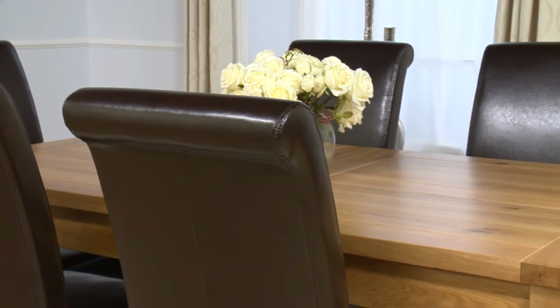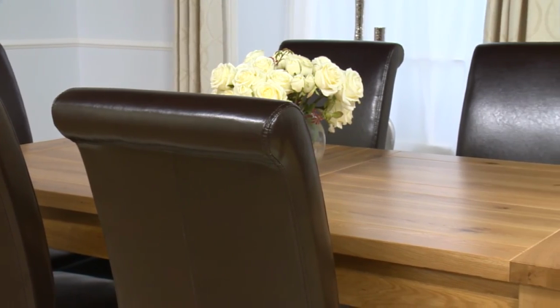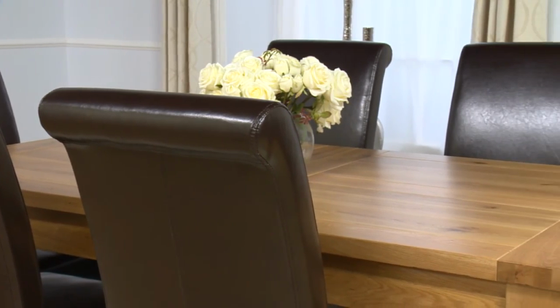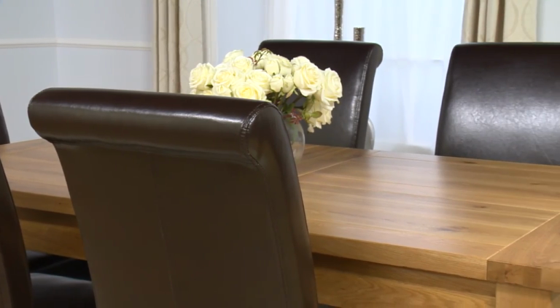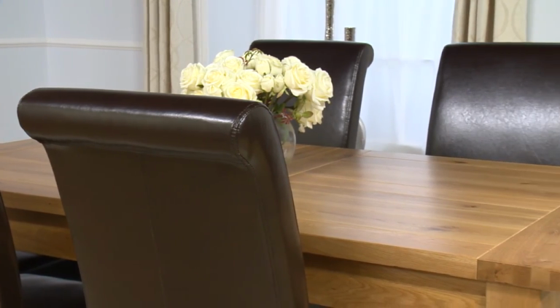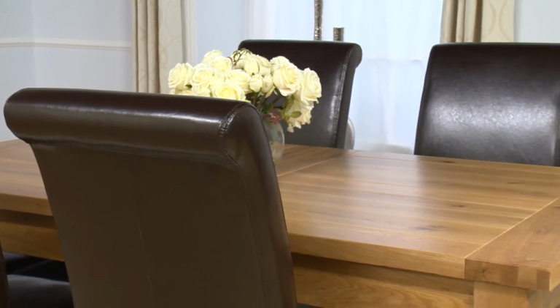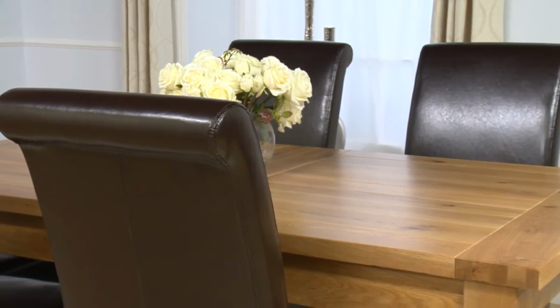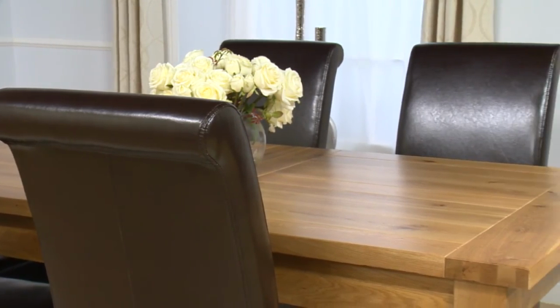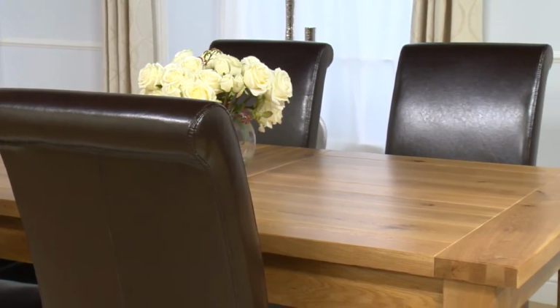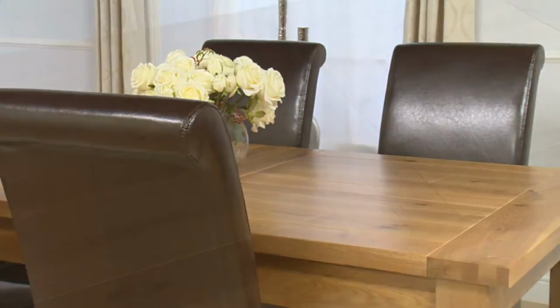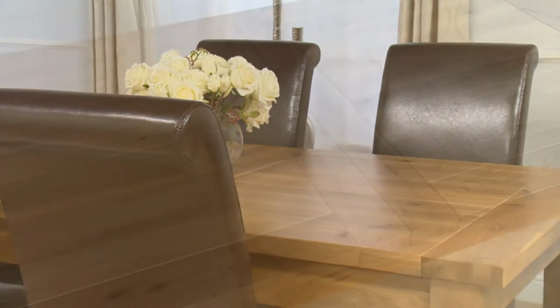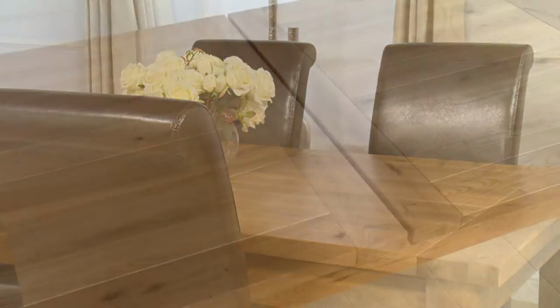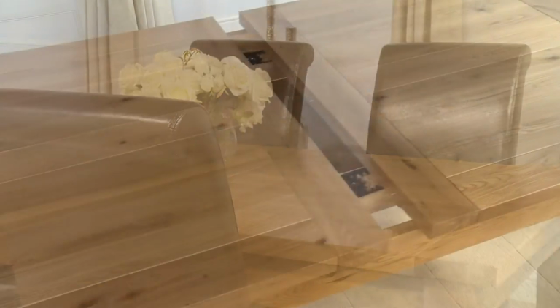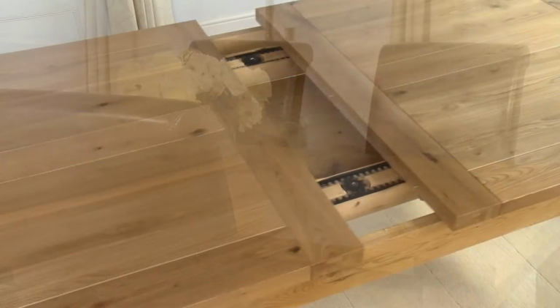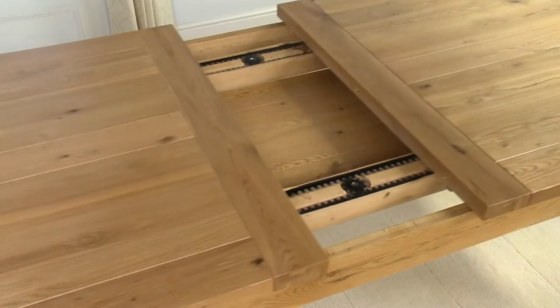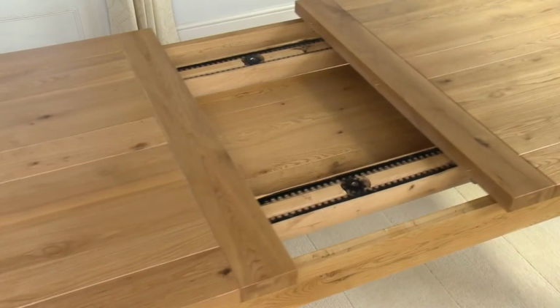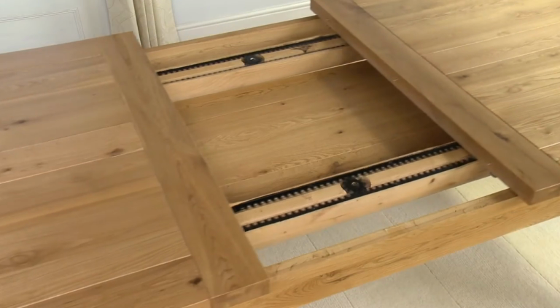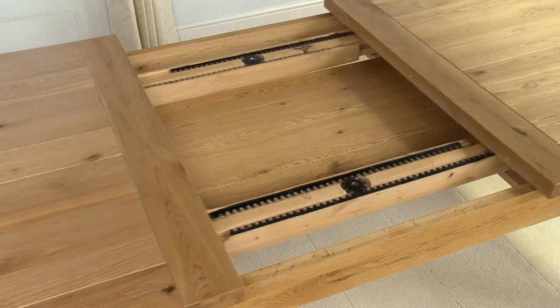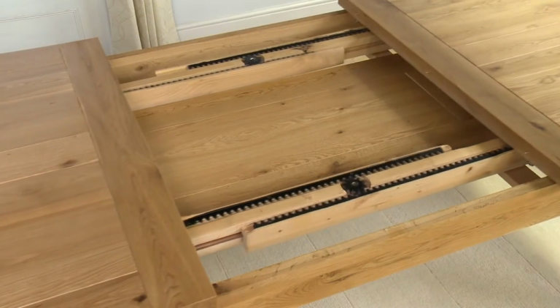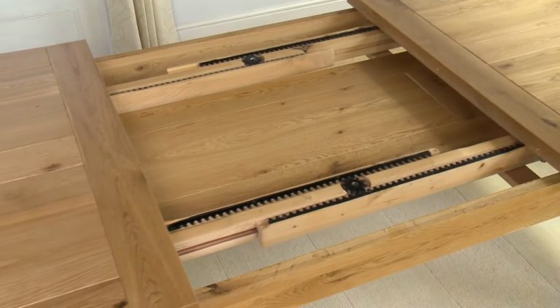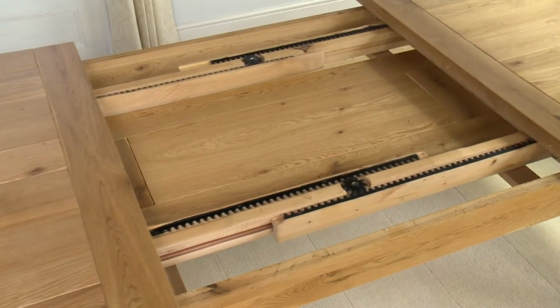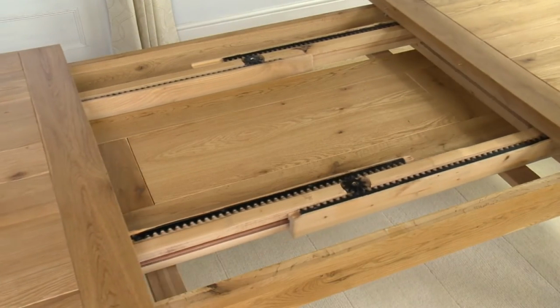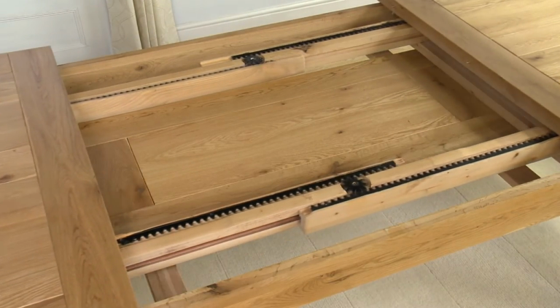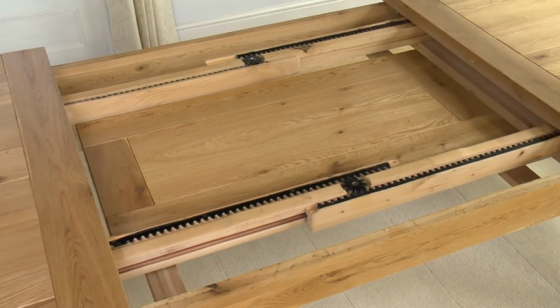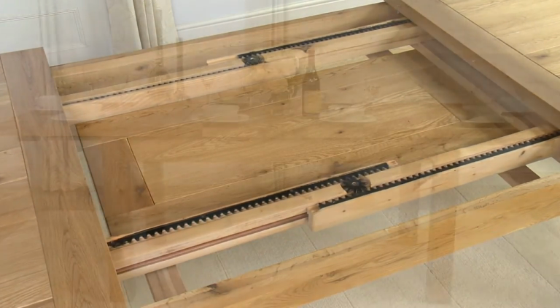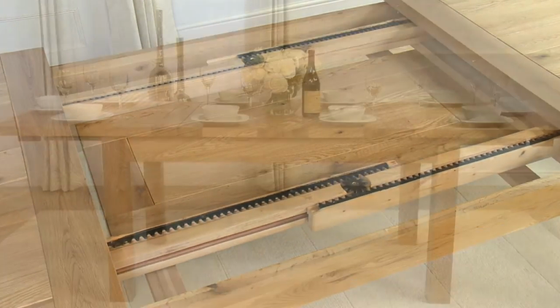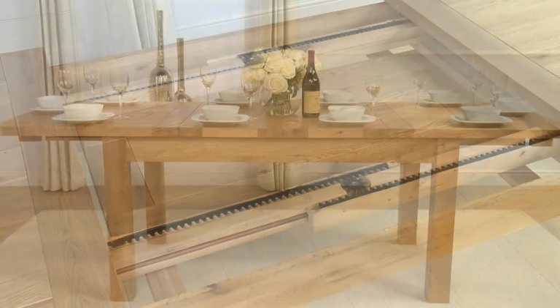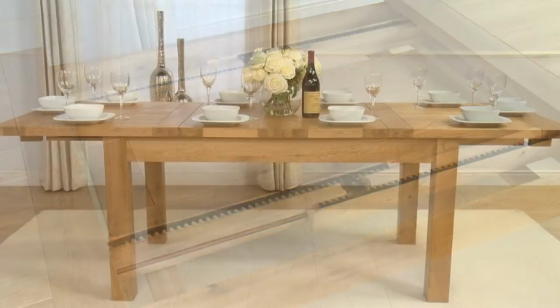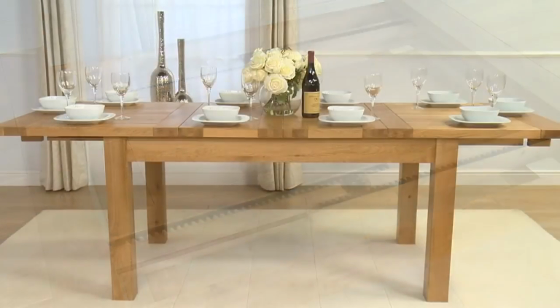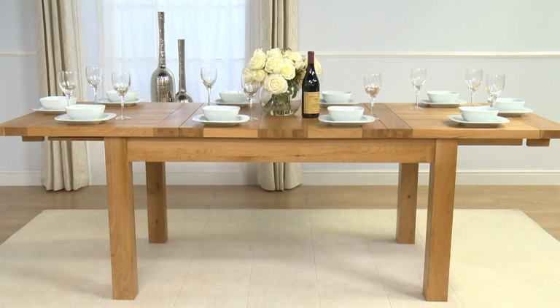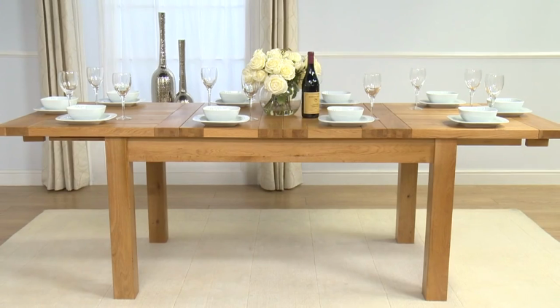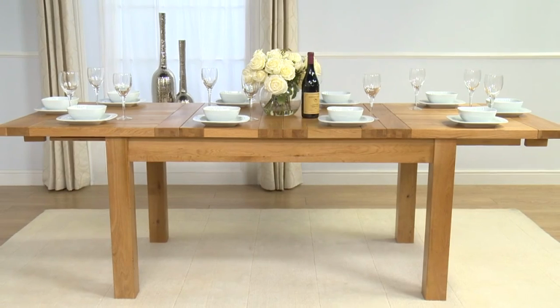To suit your needs perfectly, this table can be extended — choose 6, 8 or 10 chairs.